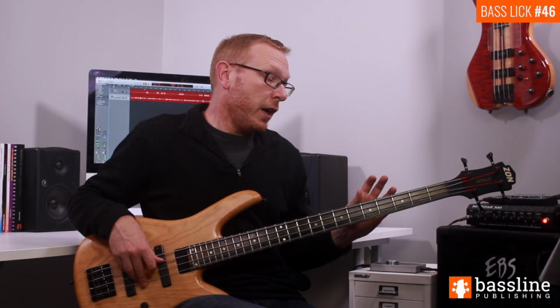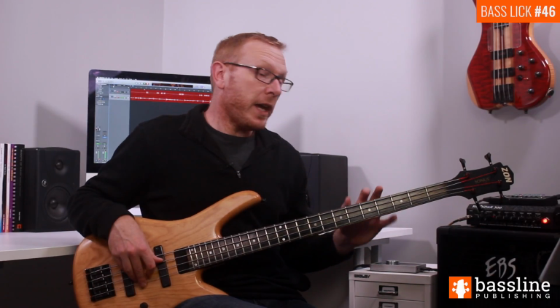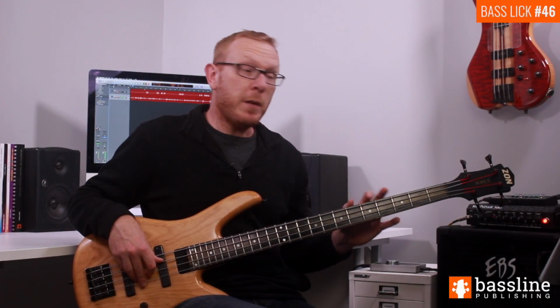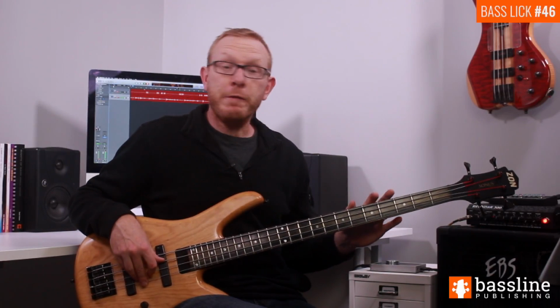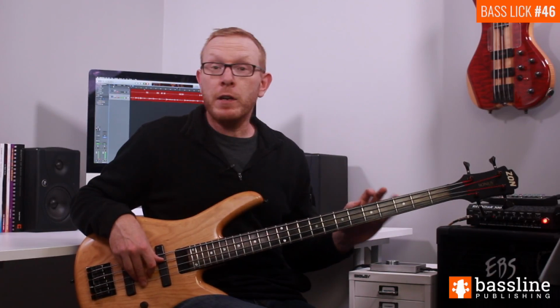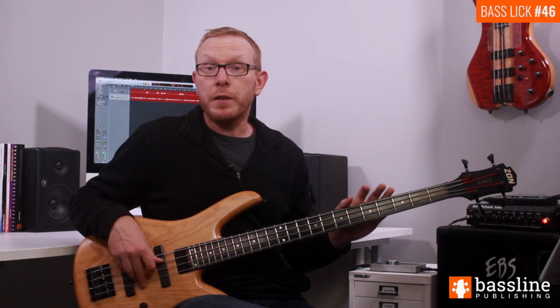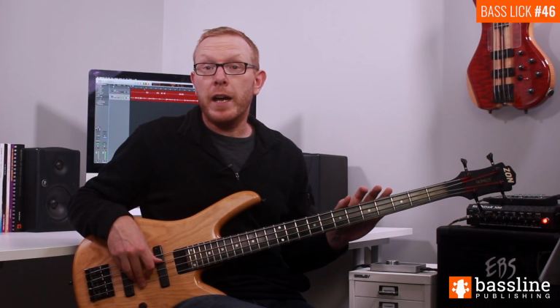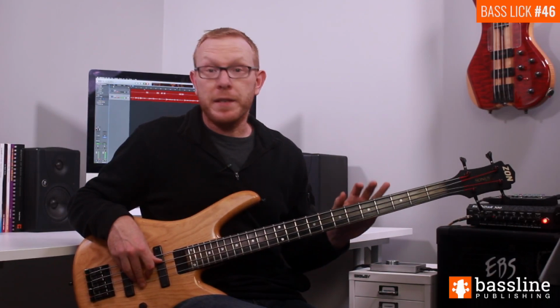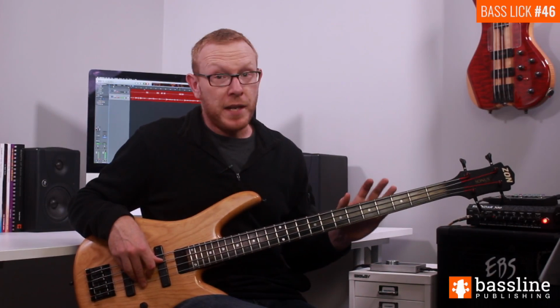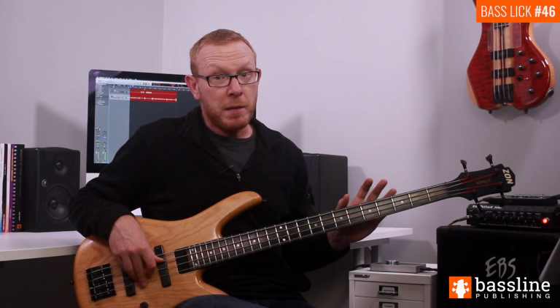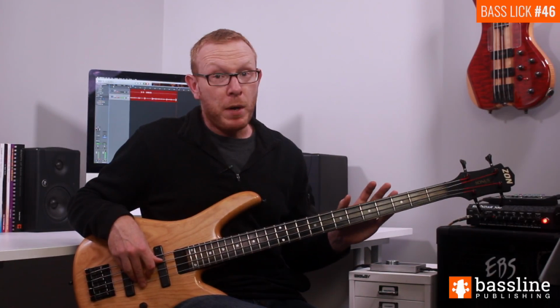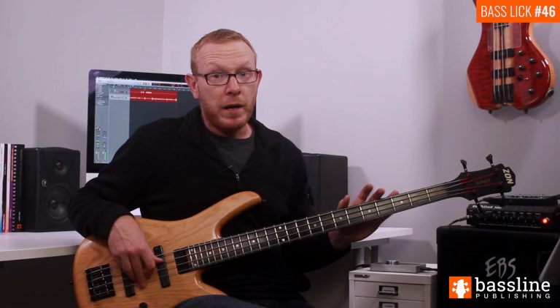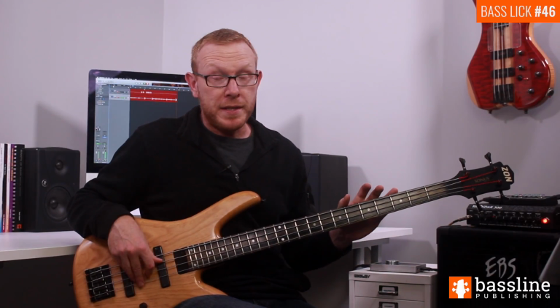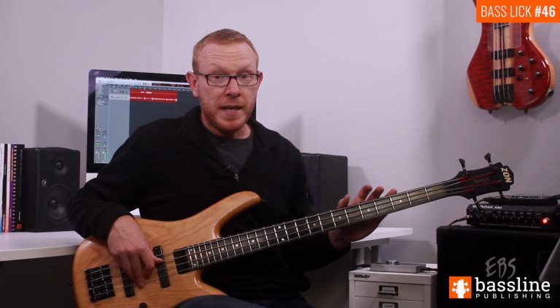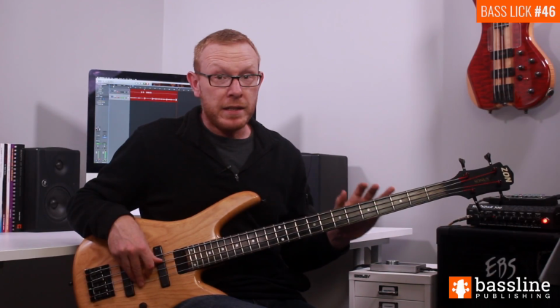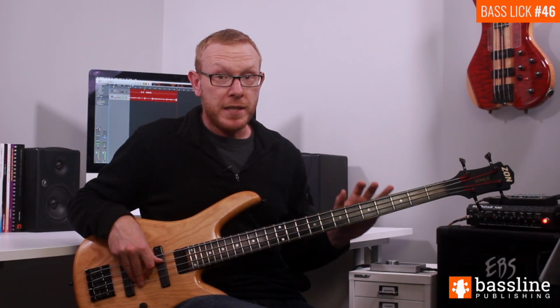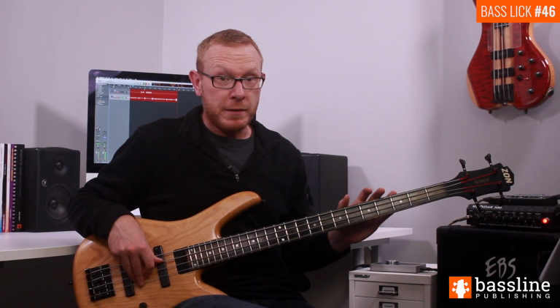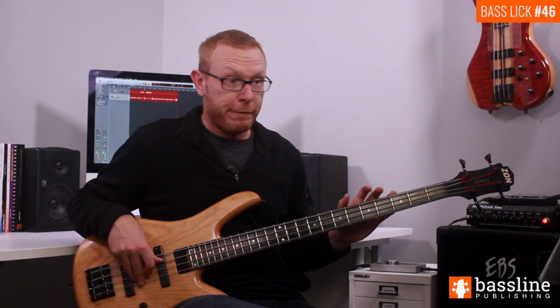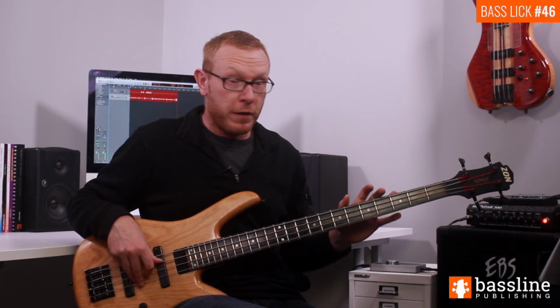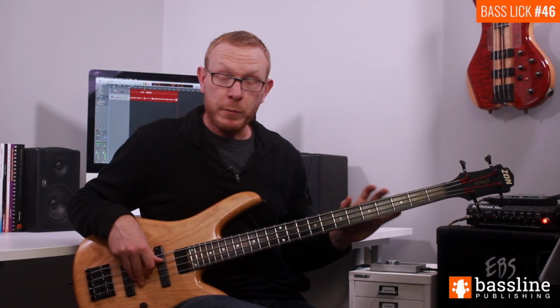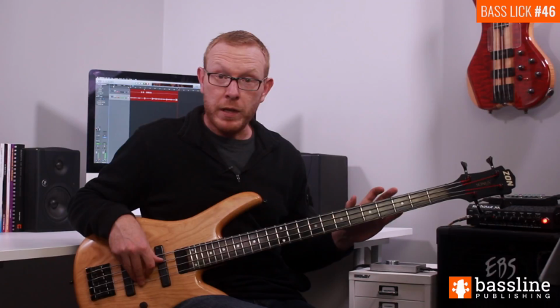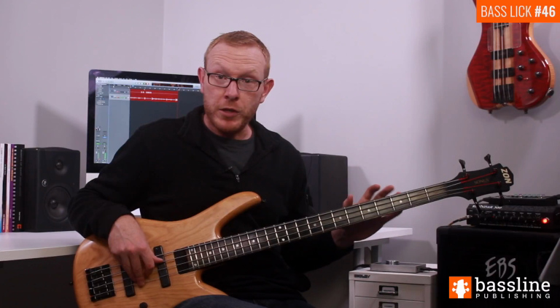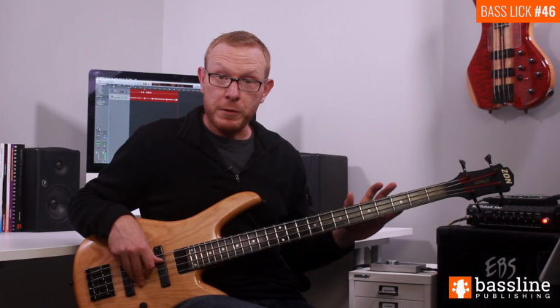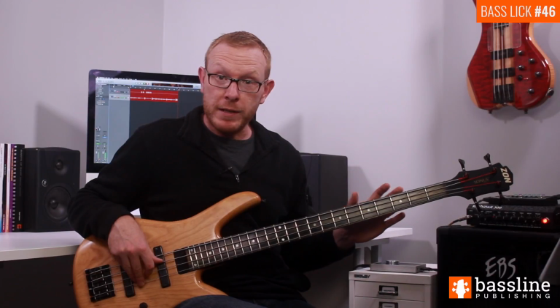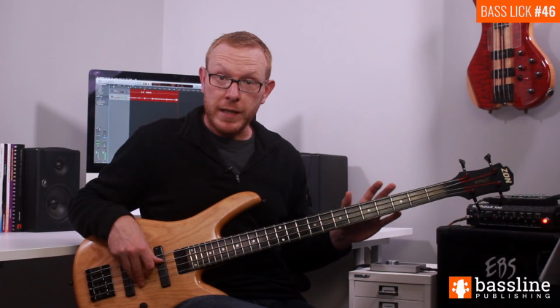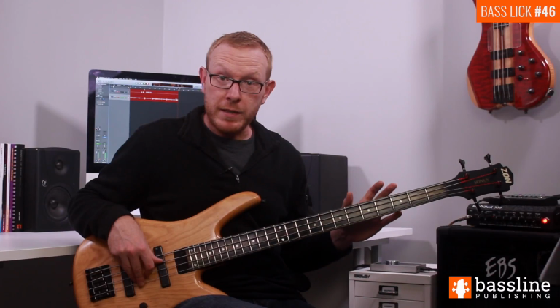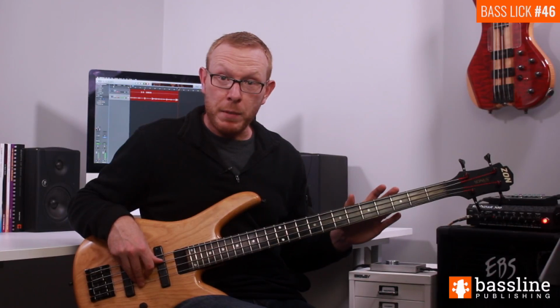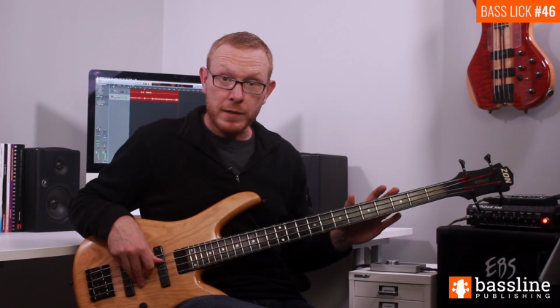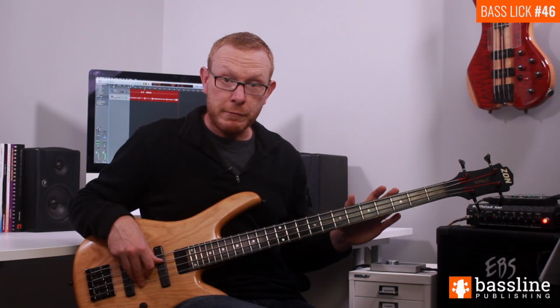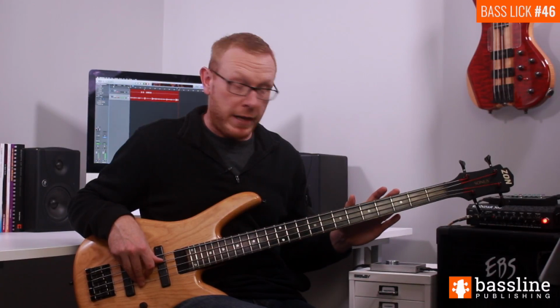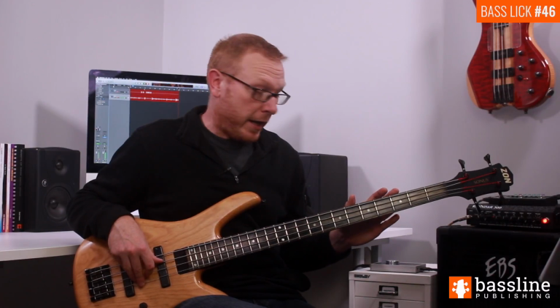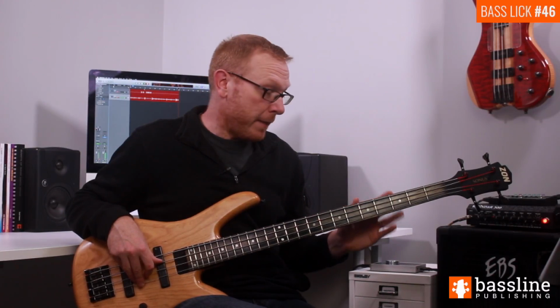Now moving on — the second bar is exactly the same as the first. We're going to jump directly into bar three here.